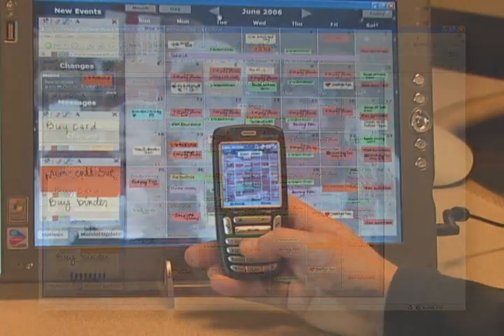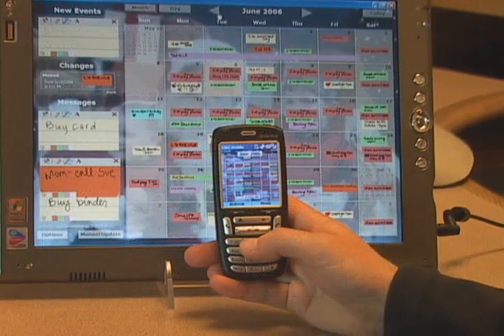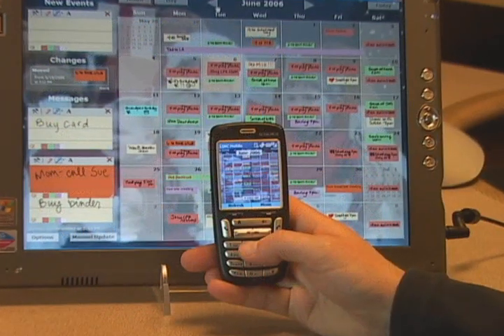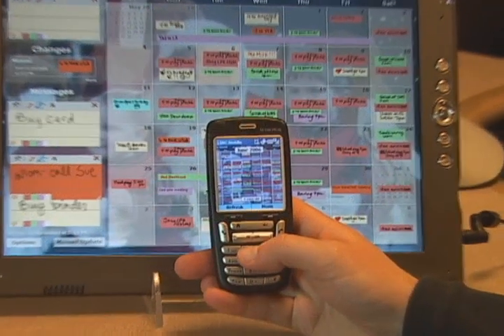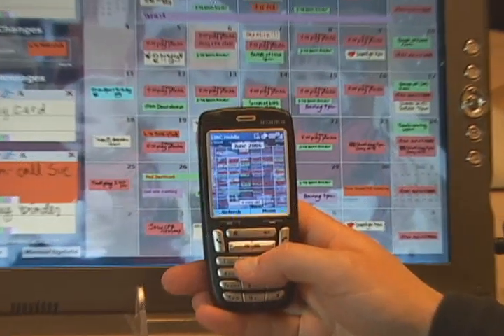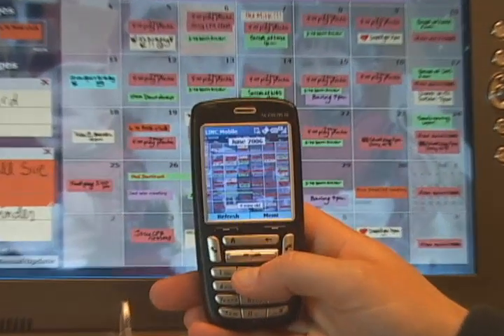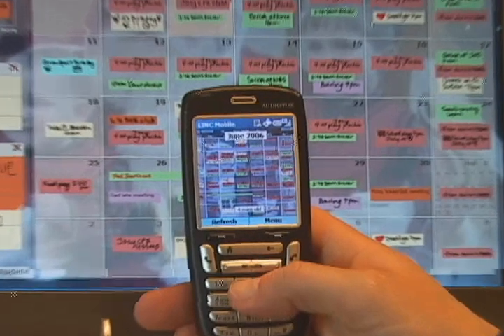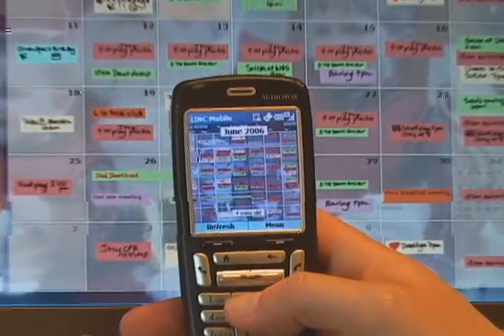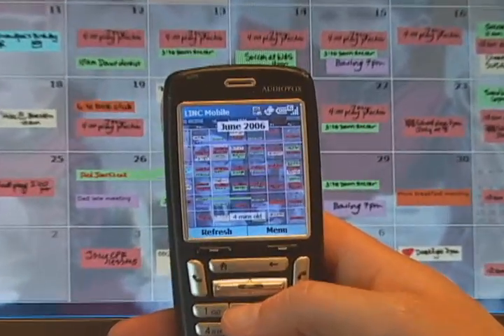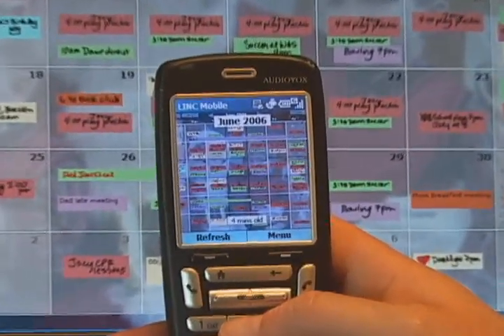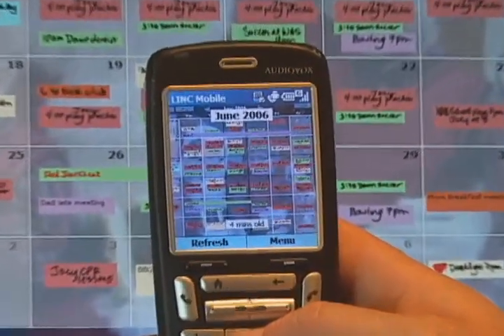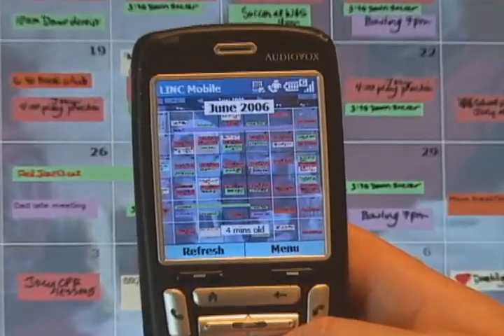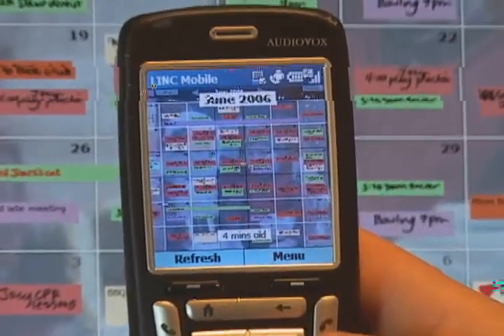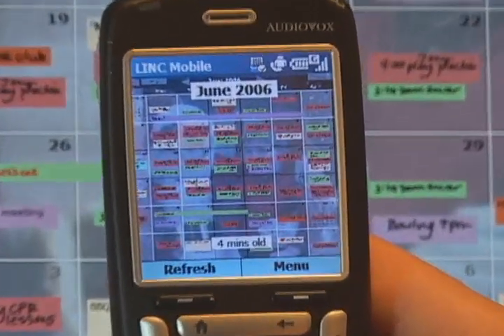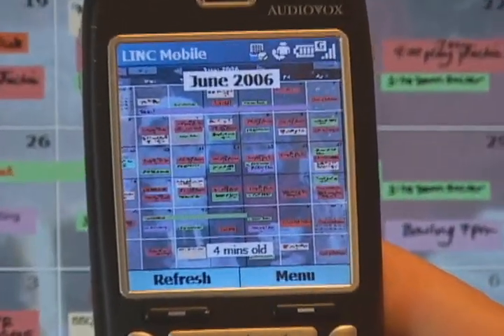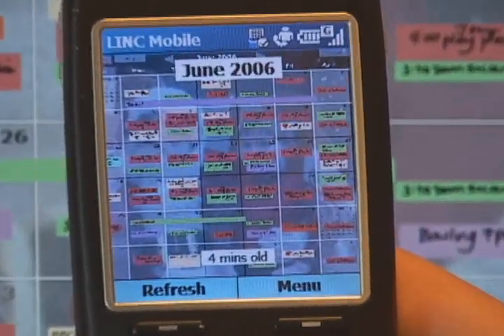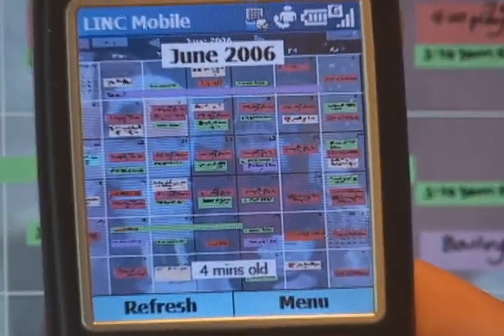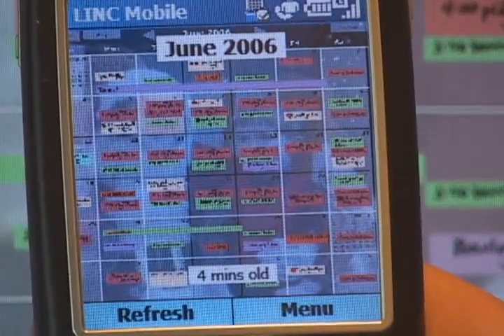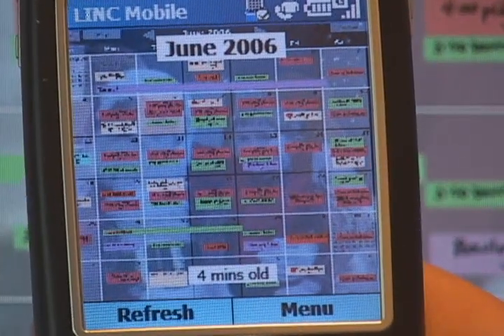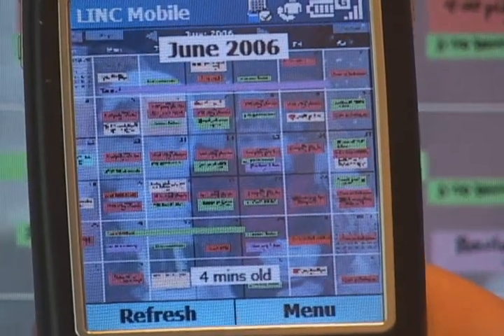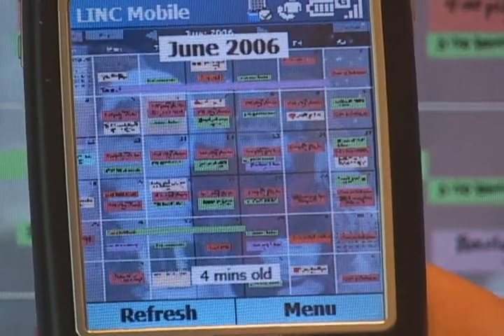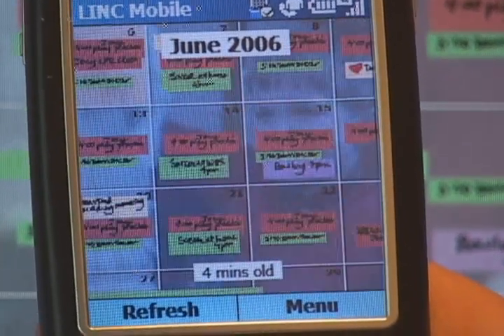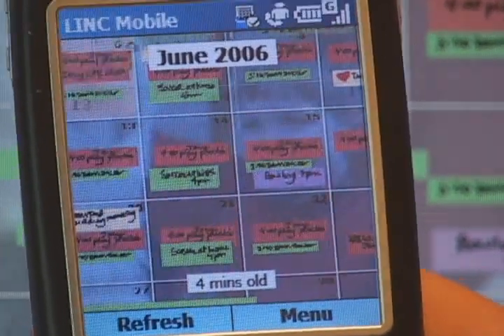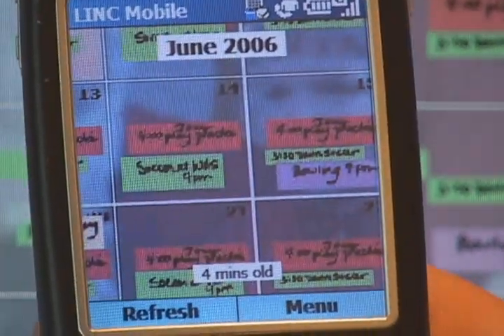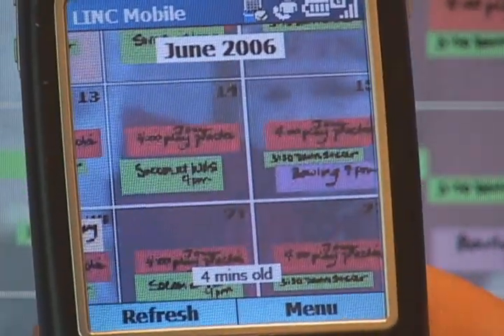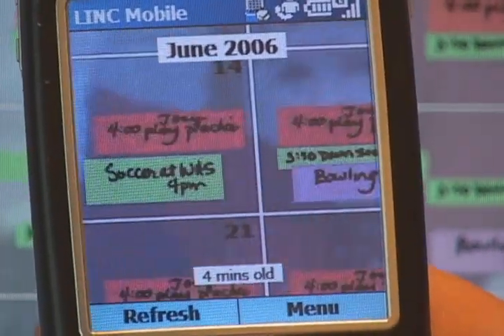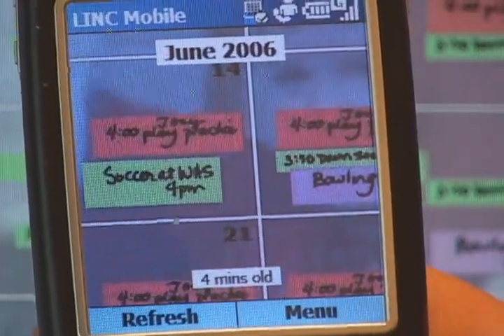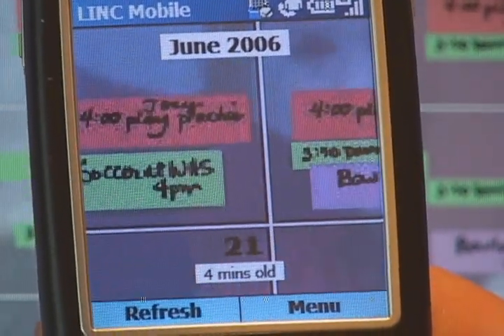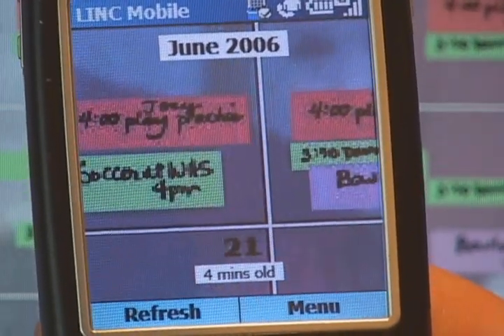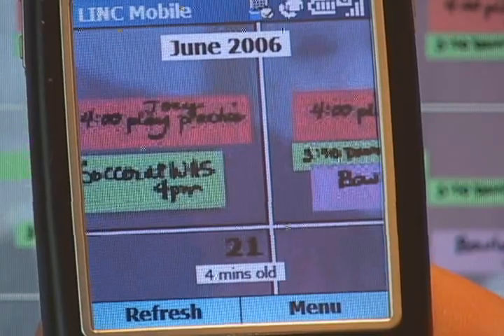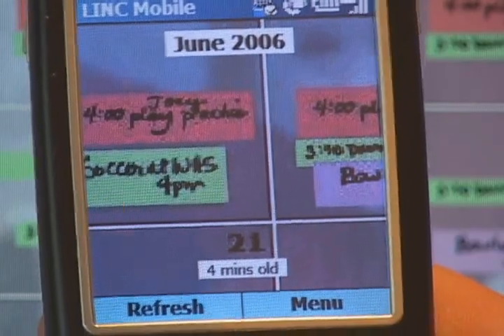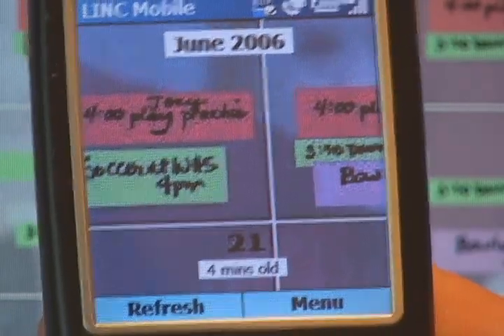Families also need to check the calendar while mobile. In this case, they can run LINC Mobile on a smartphone and display images of the family calendar.